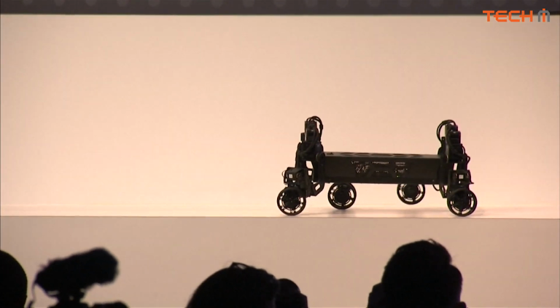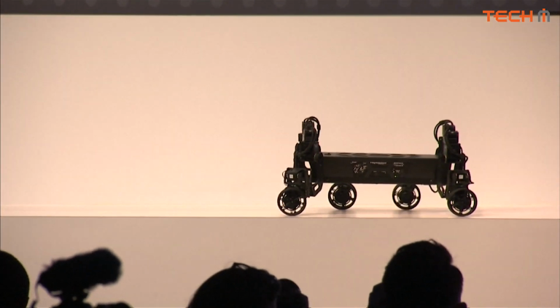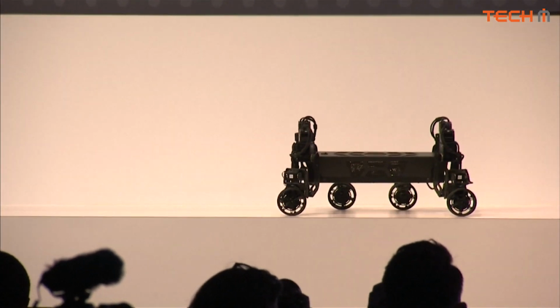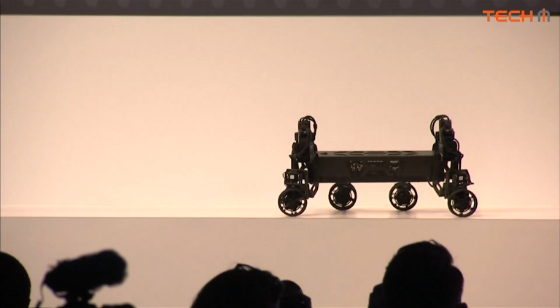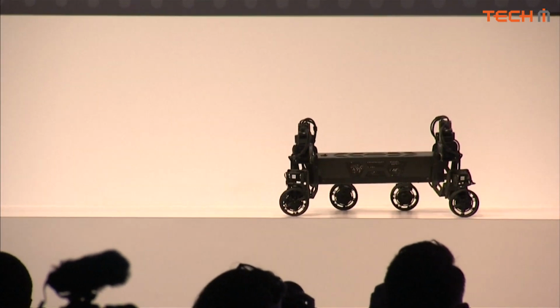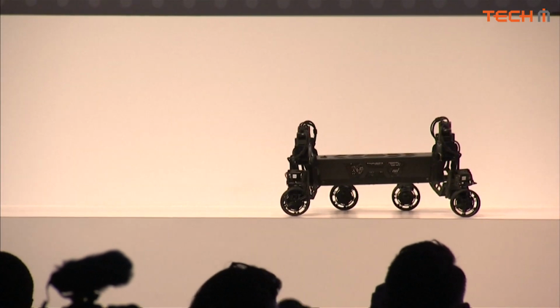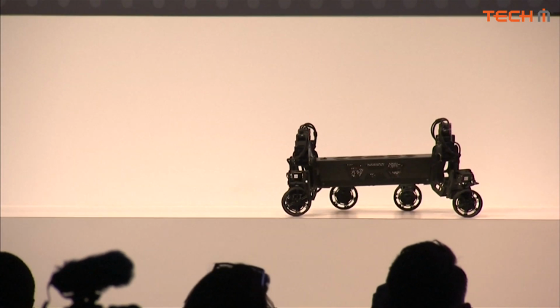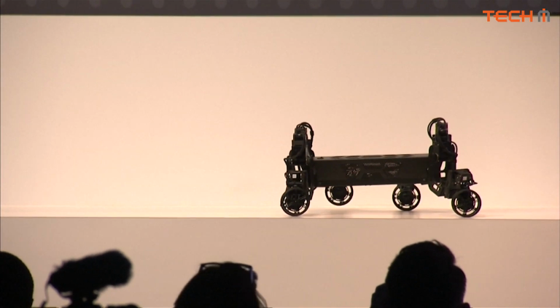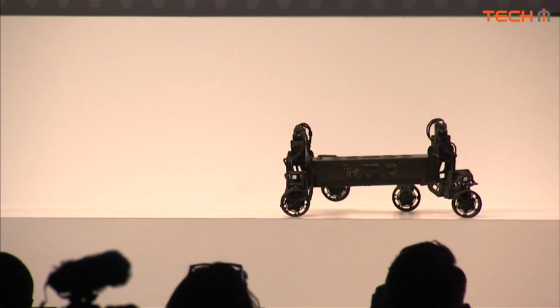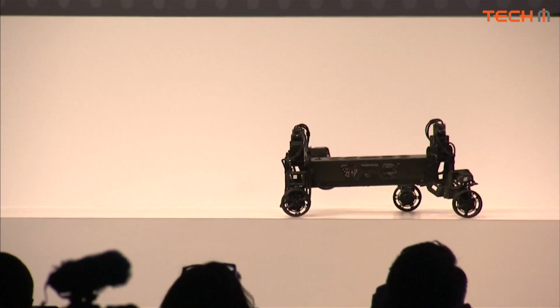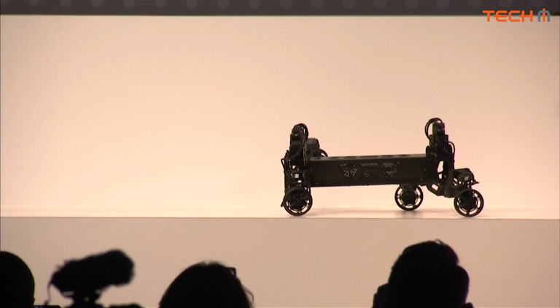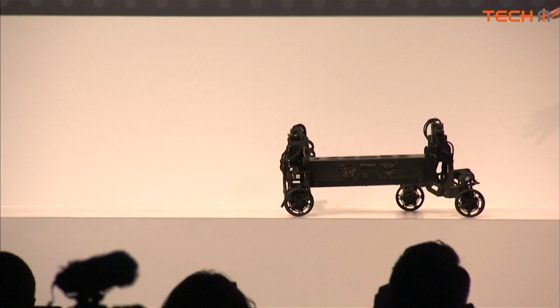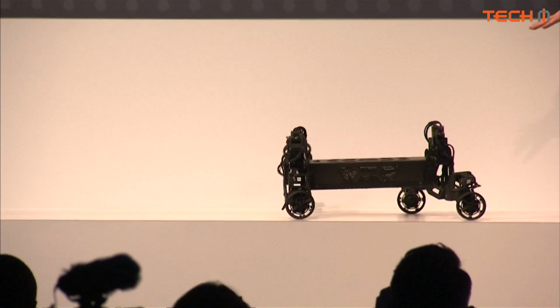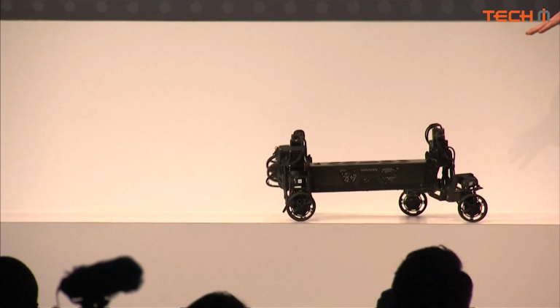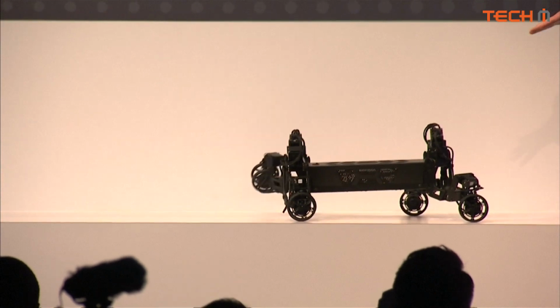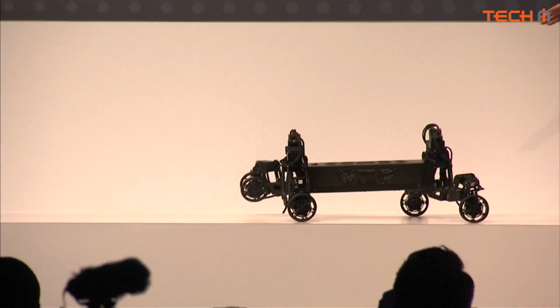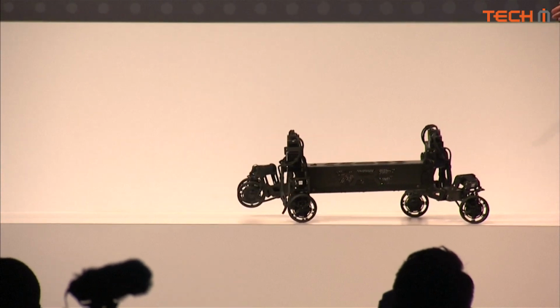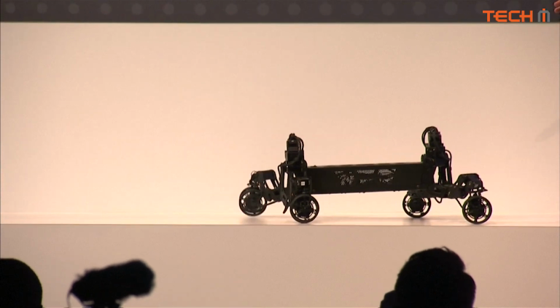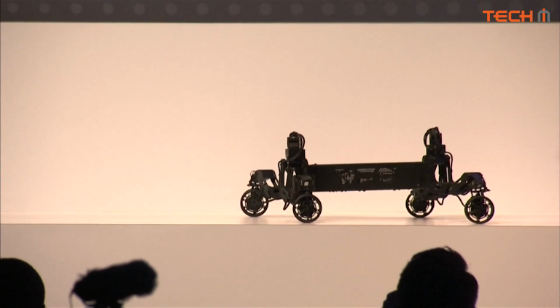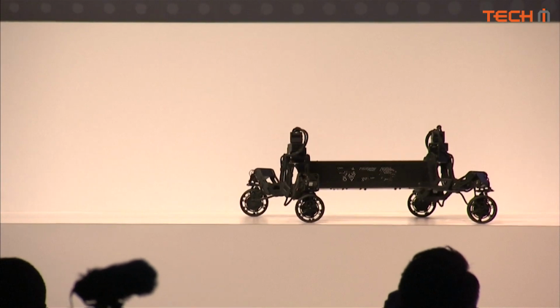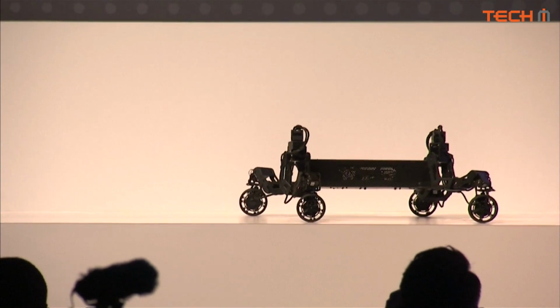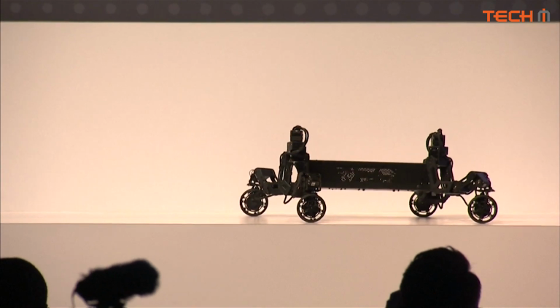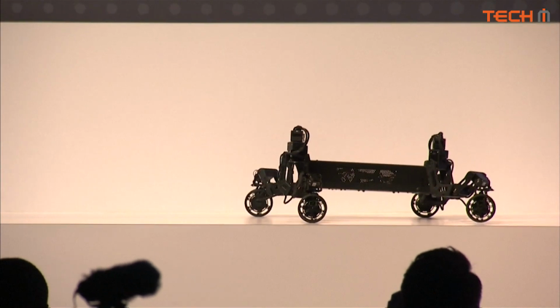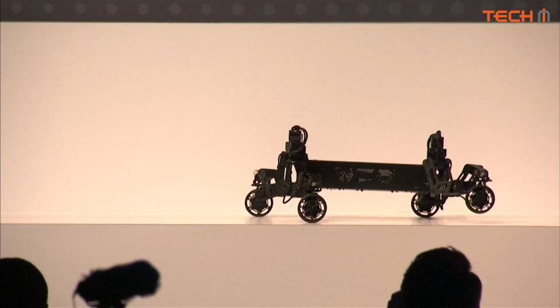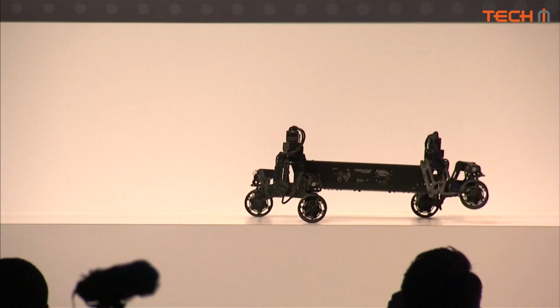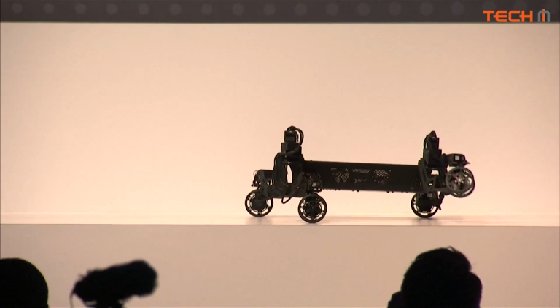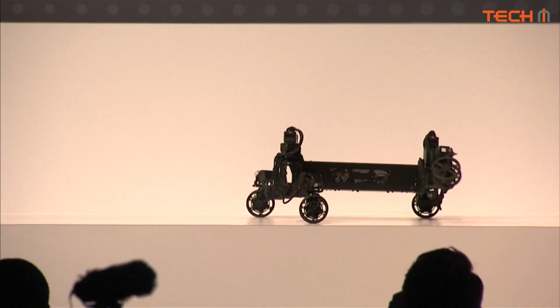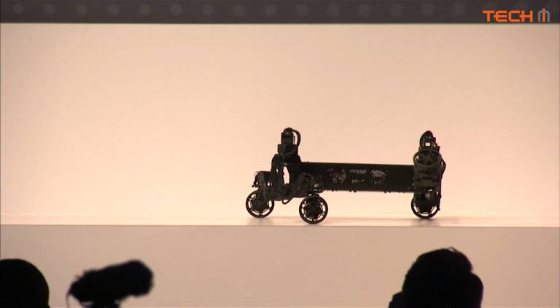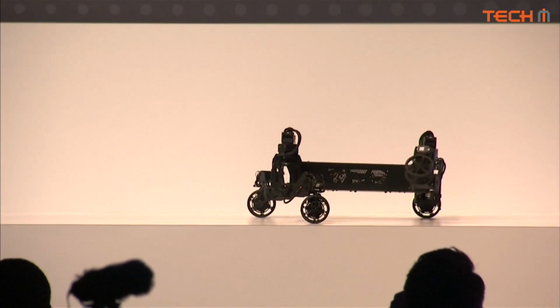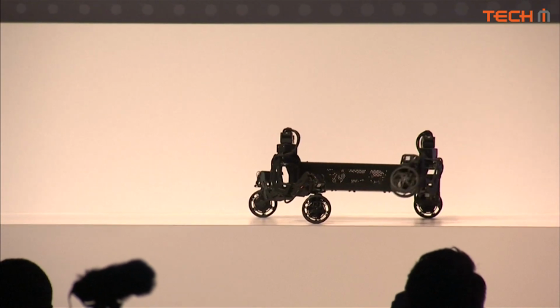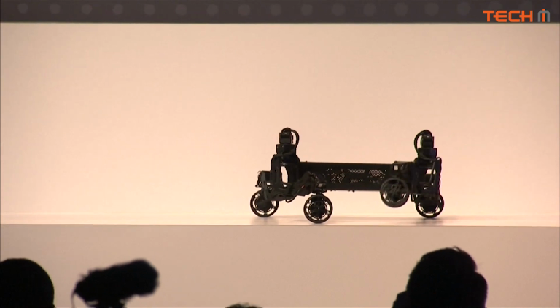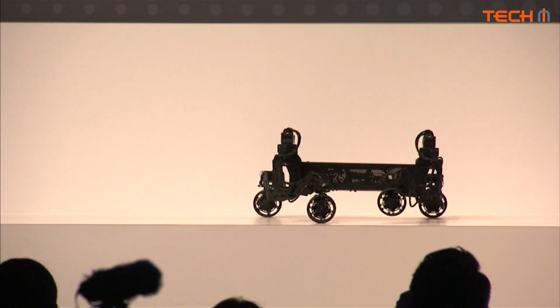The joints in the scale model match the proportions exactly of the final design.